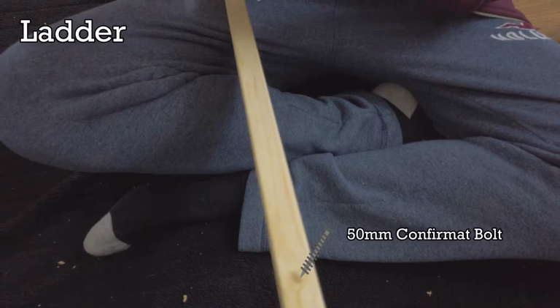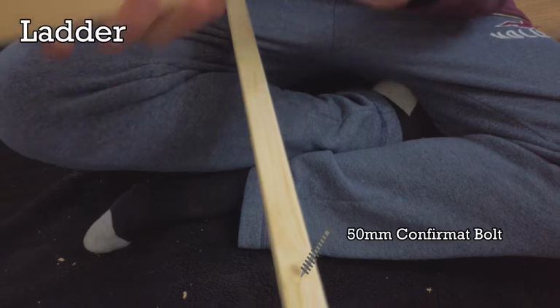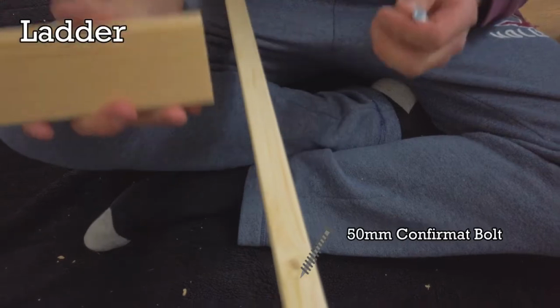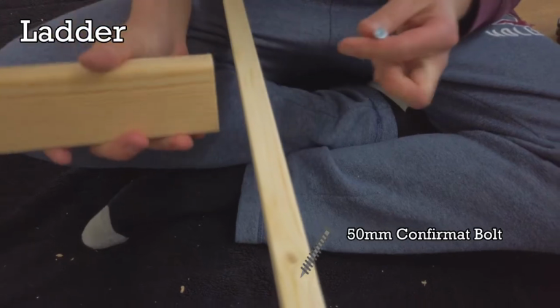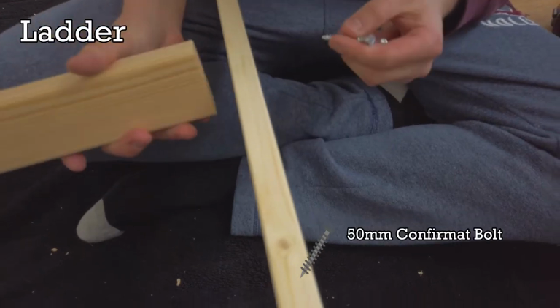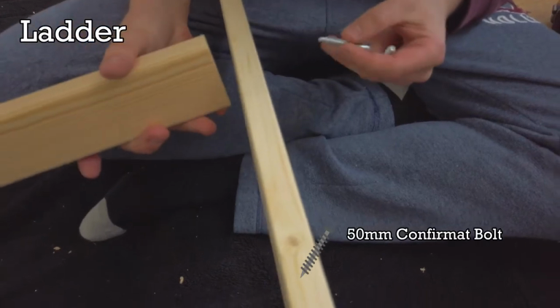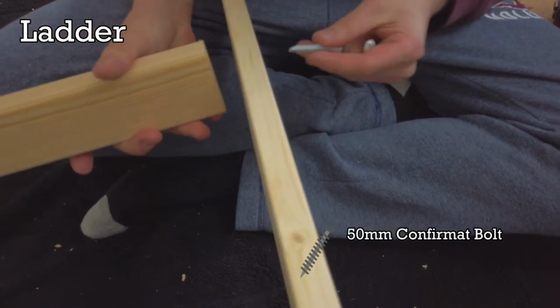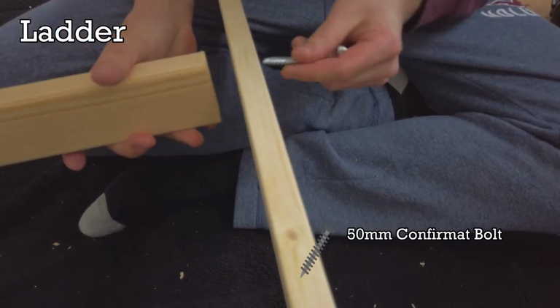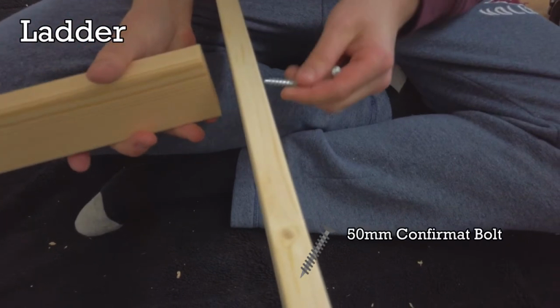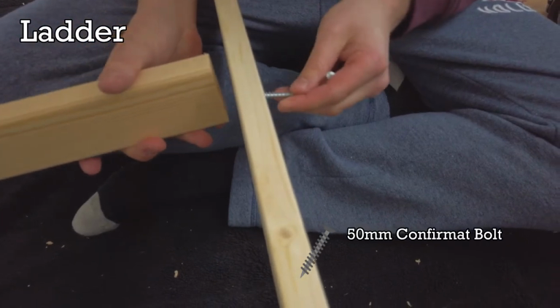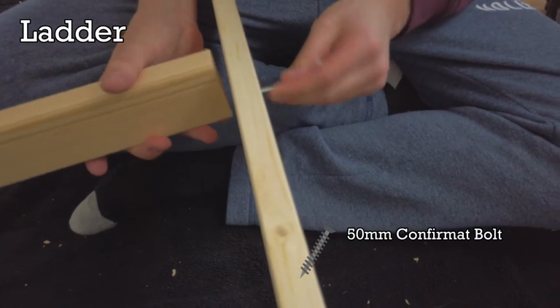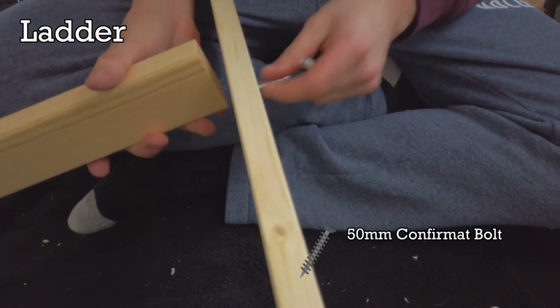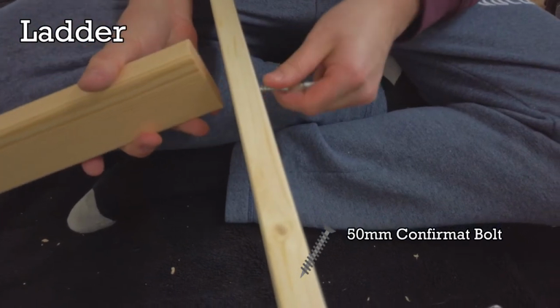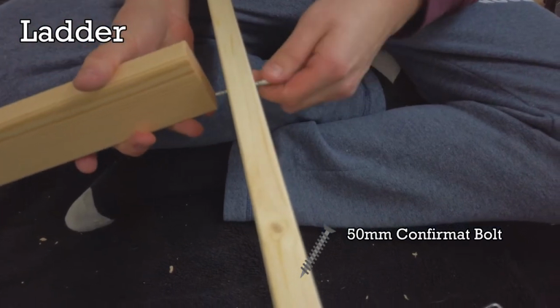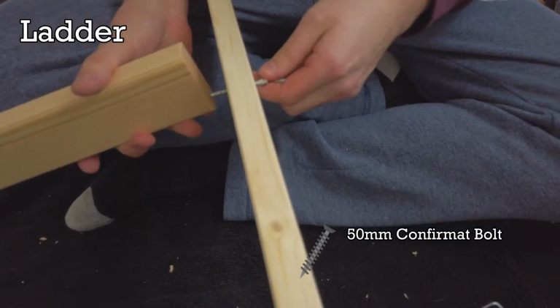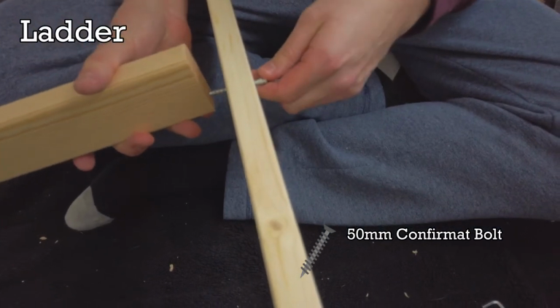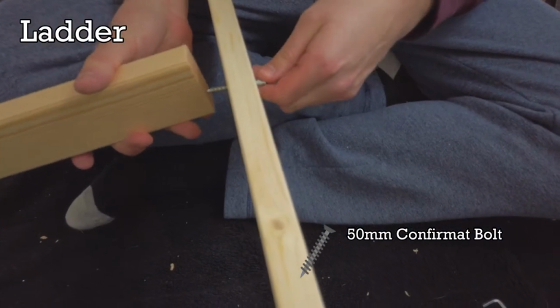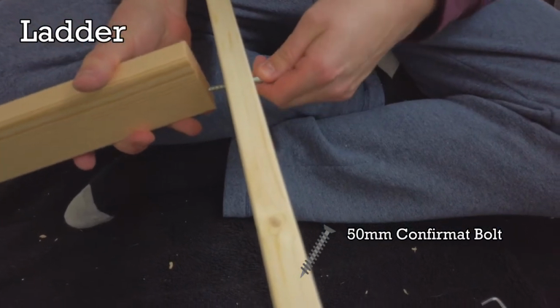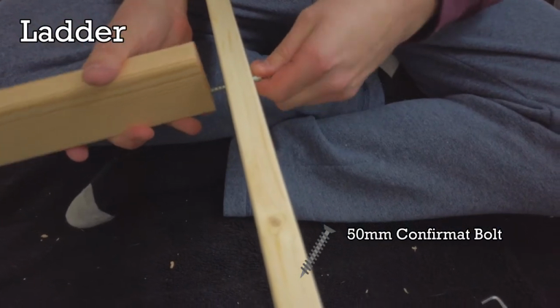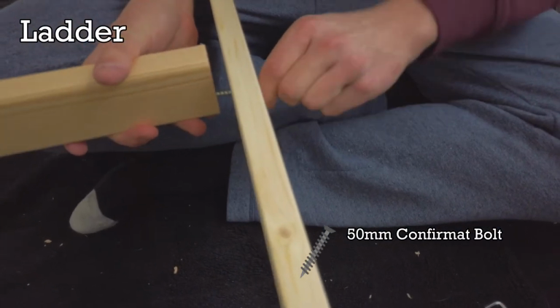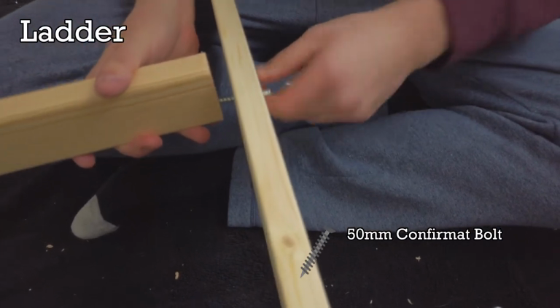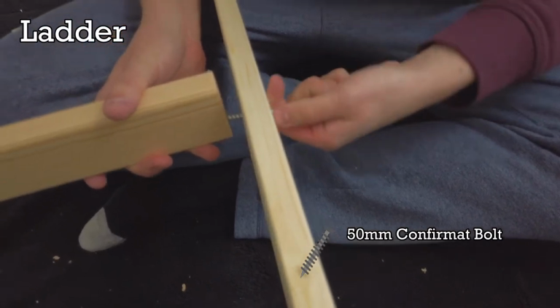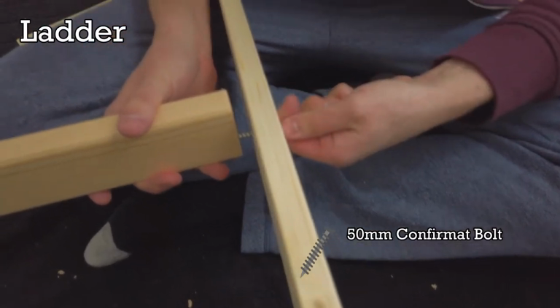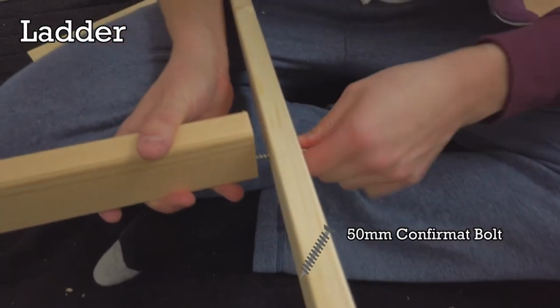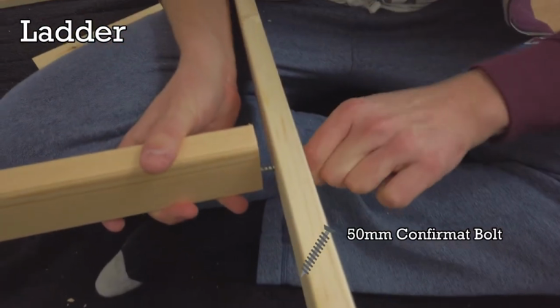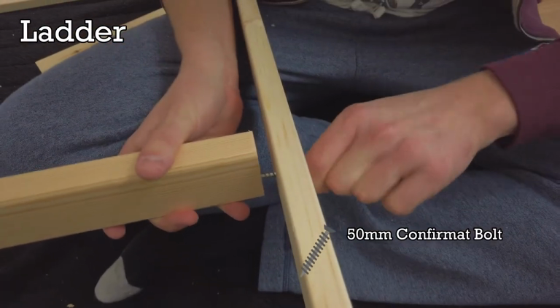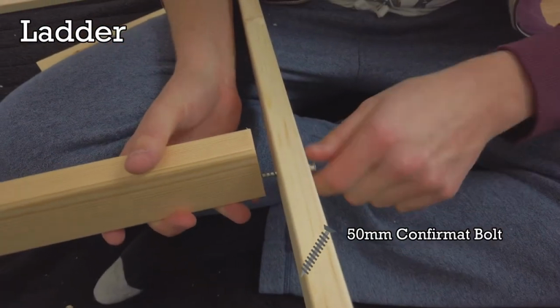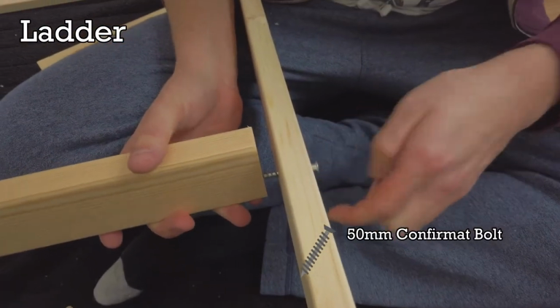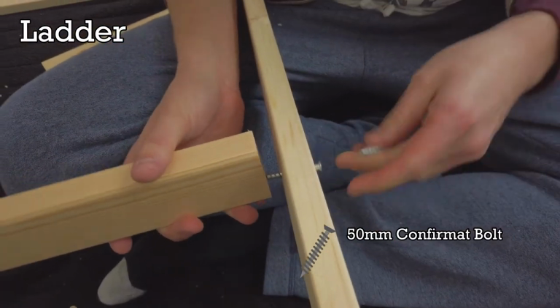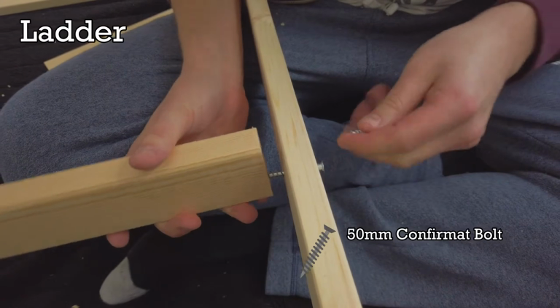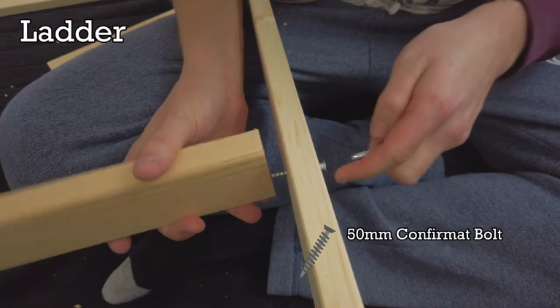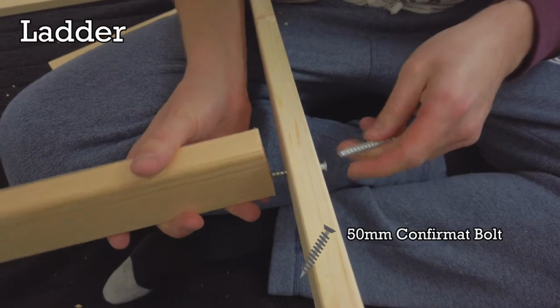Now we're going to build the ladder. You'll need the ladder struts, steps and 50mm Confirmac bolts.